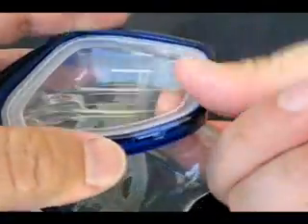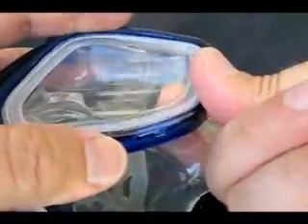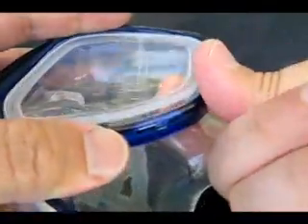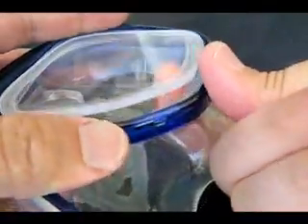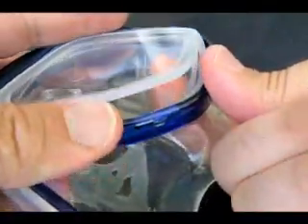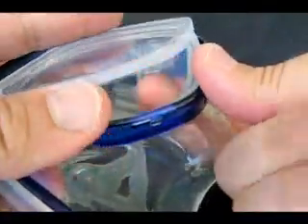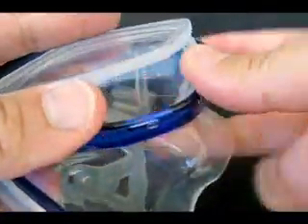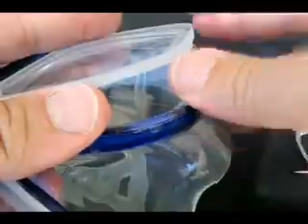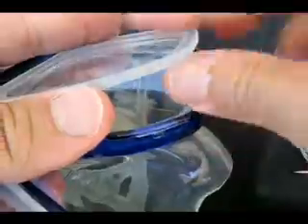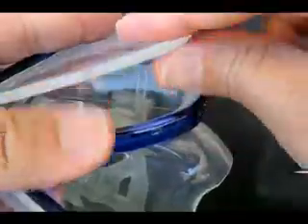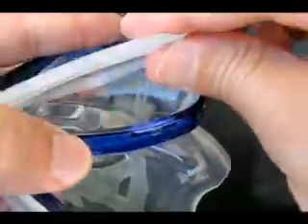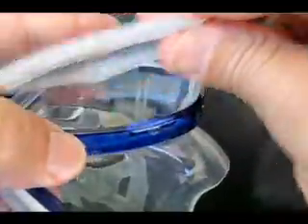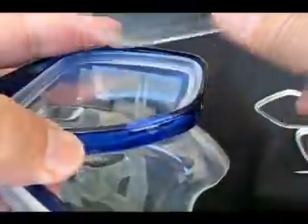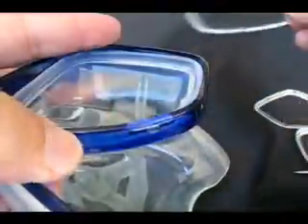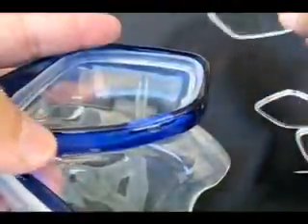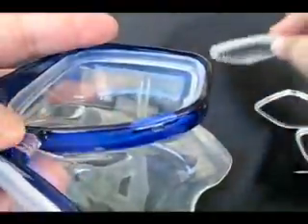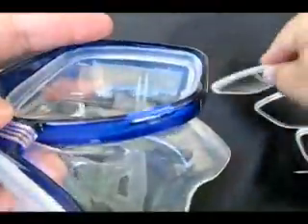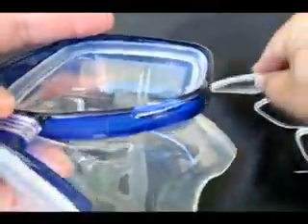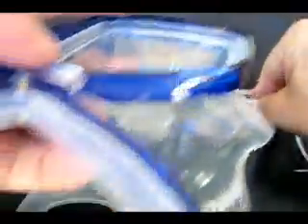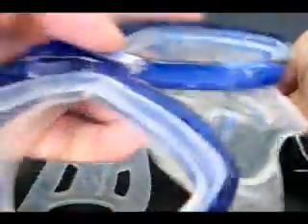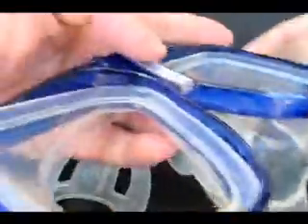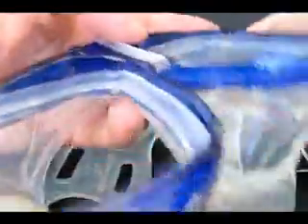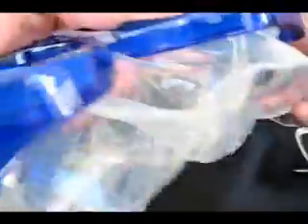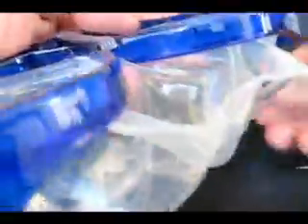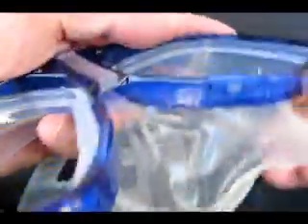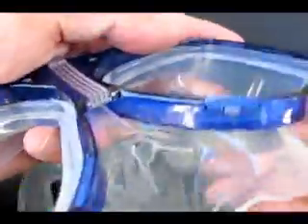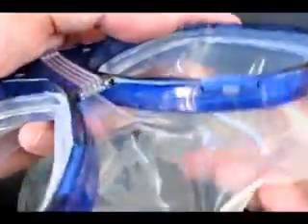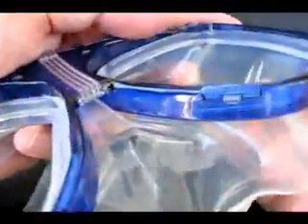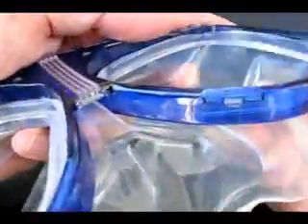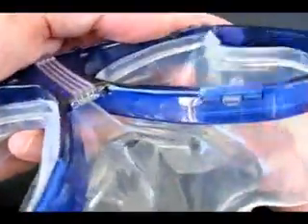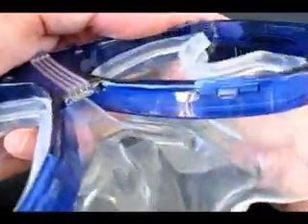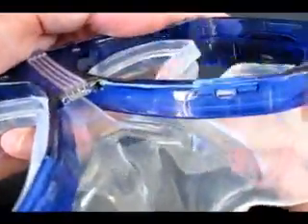With both lenses removed, the silicone face skirt pulls right out the back side of the frame.